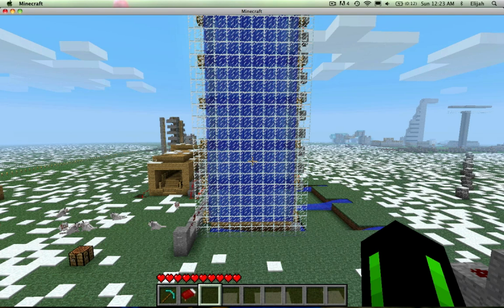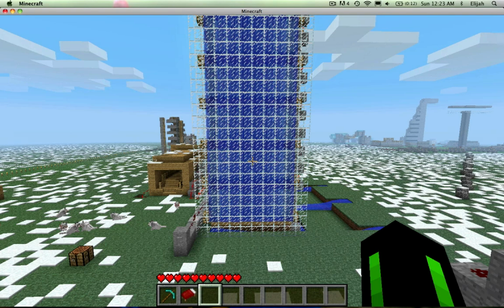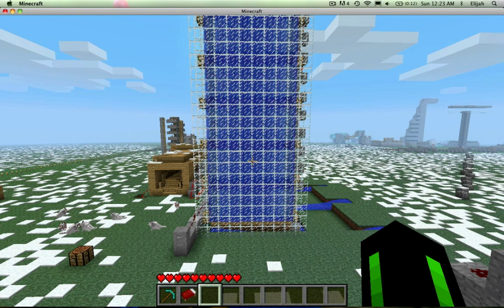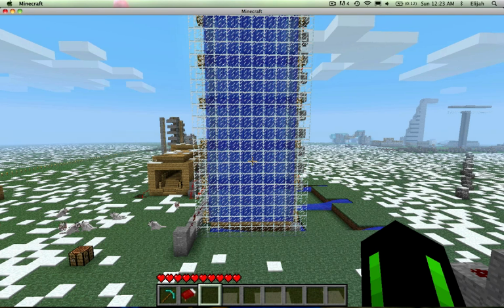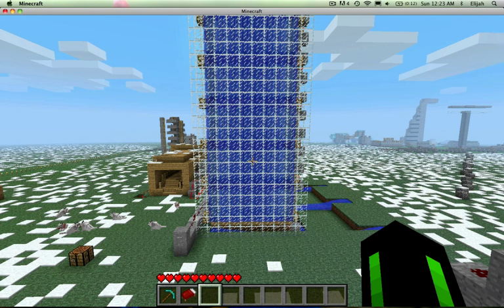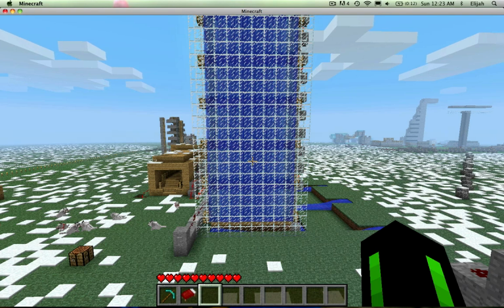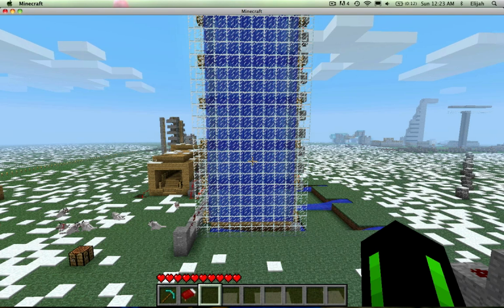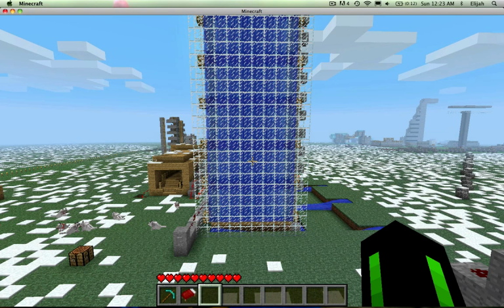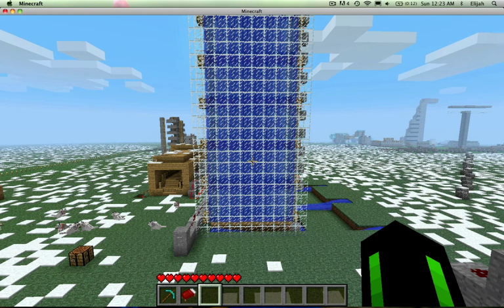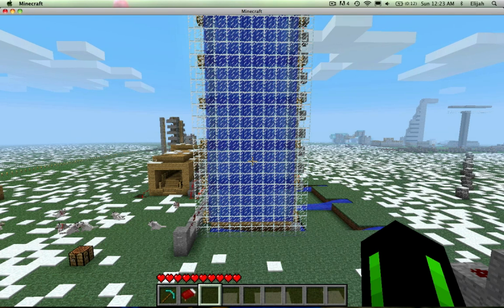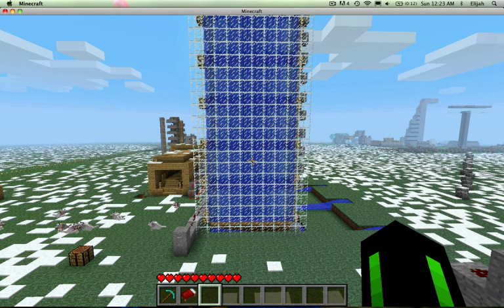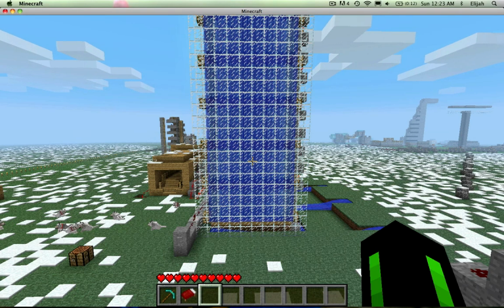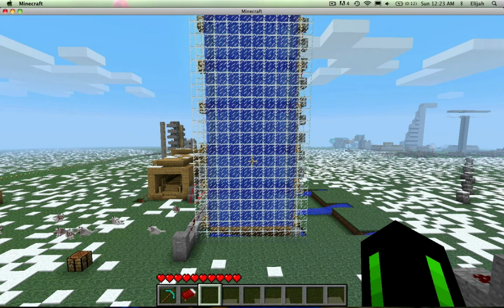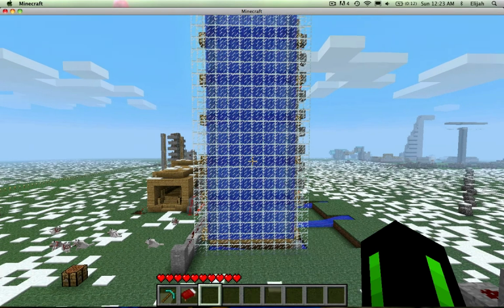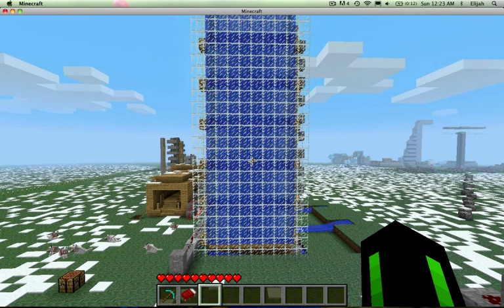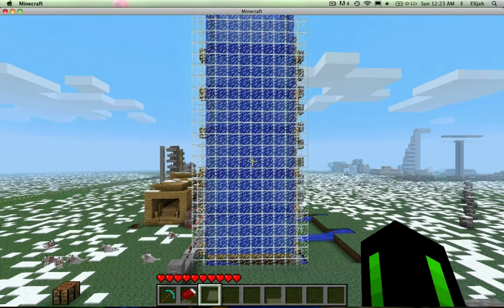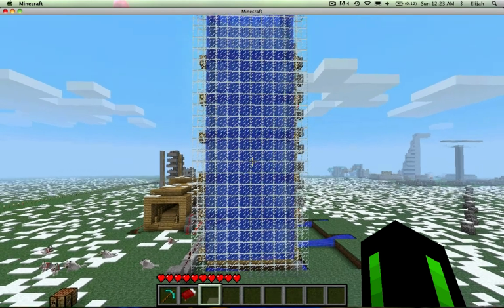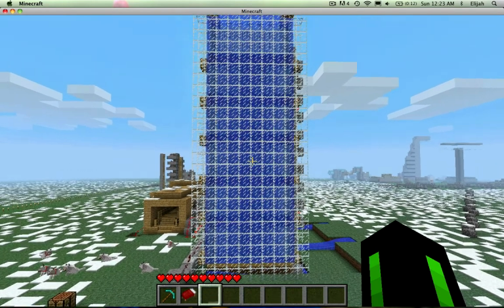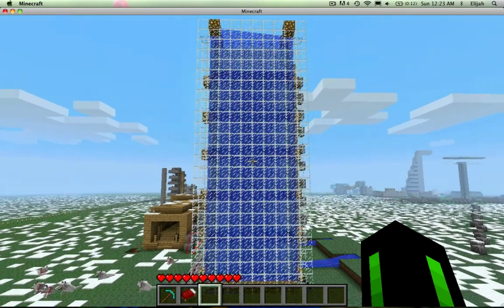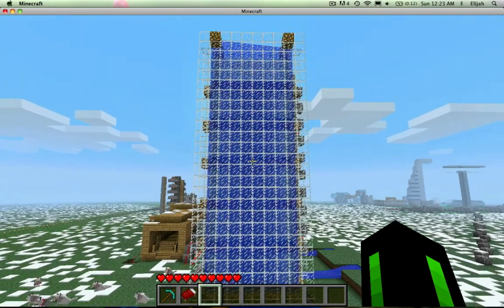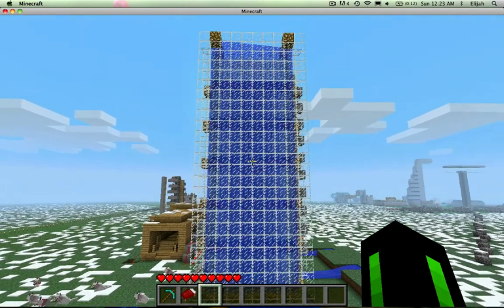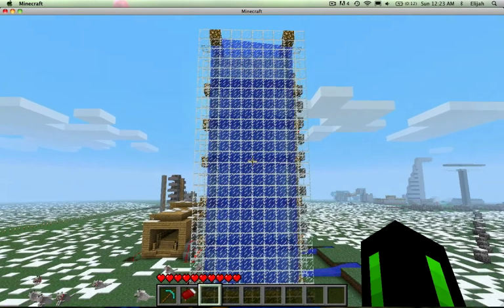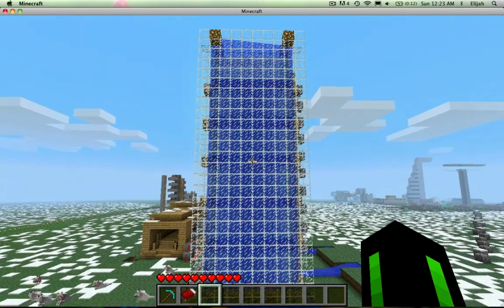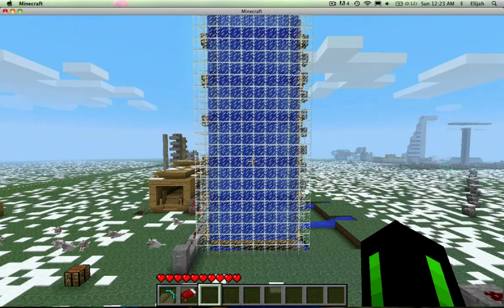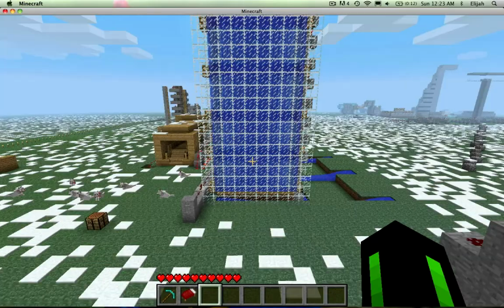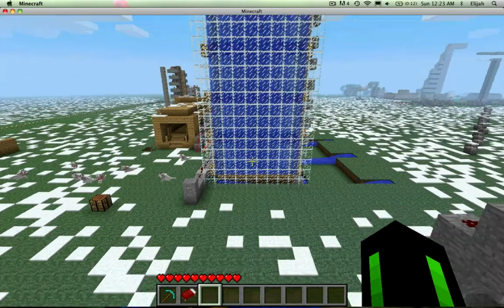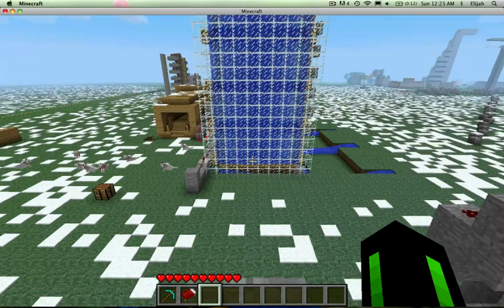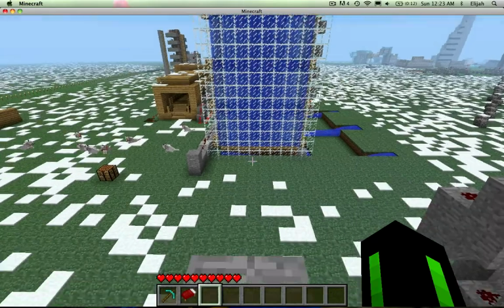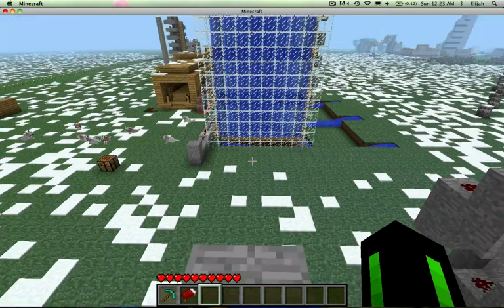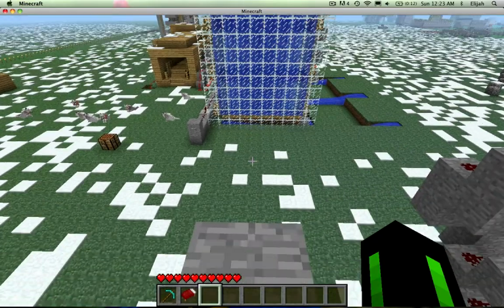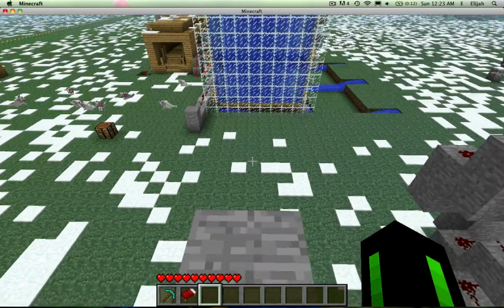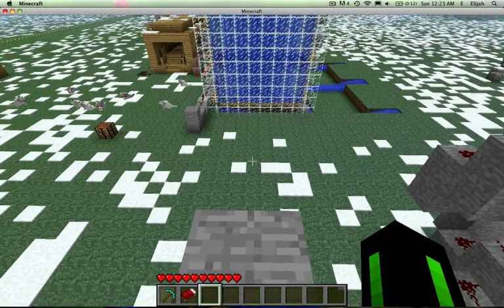Hello everyone, my name is BJ and today I'll be giving you a little update on my piston reed harvester, as you can see here.